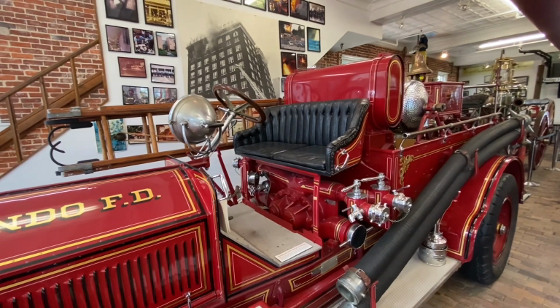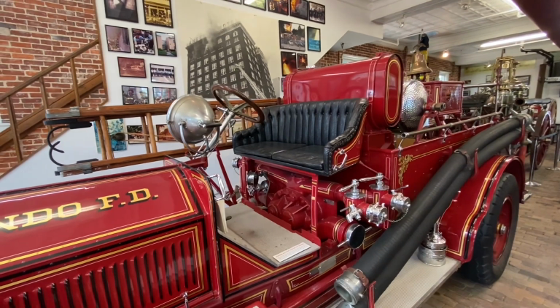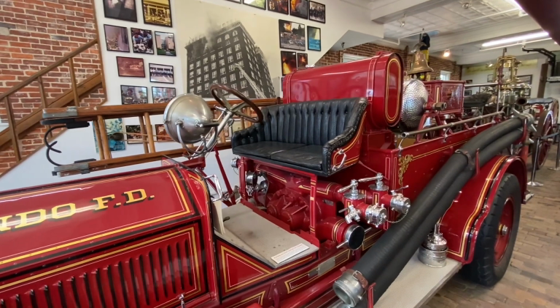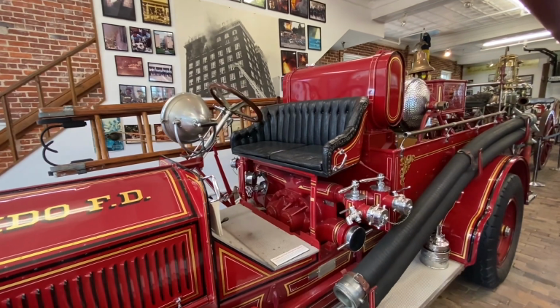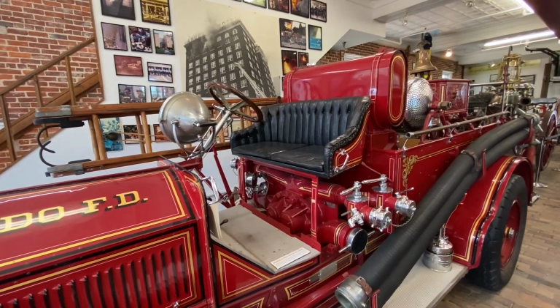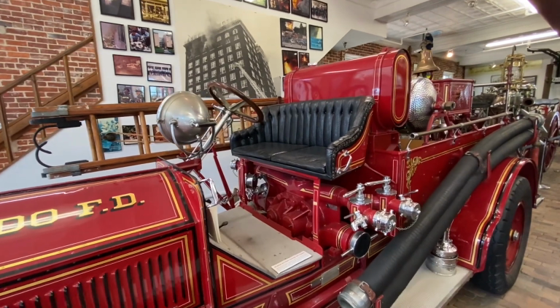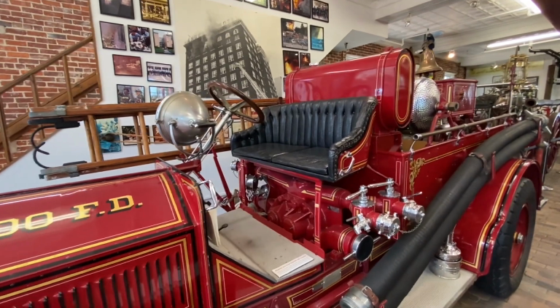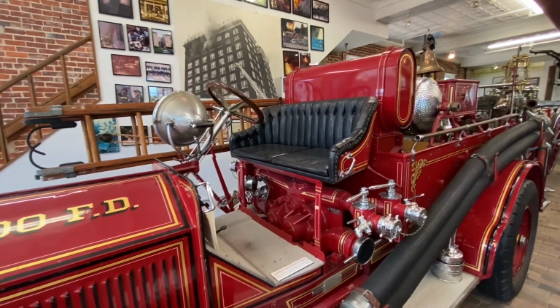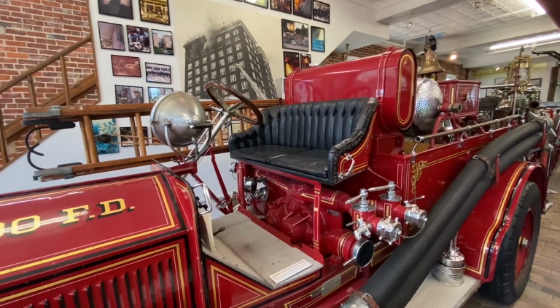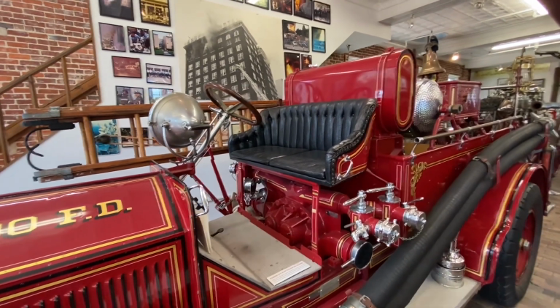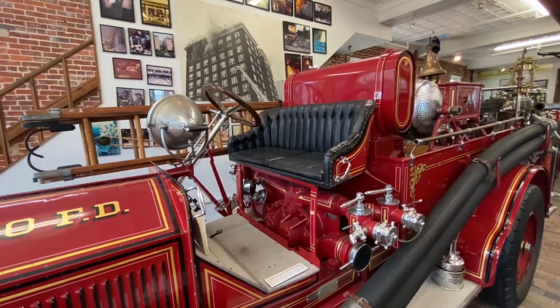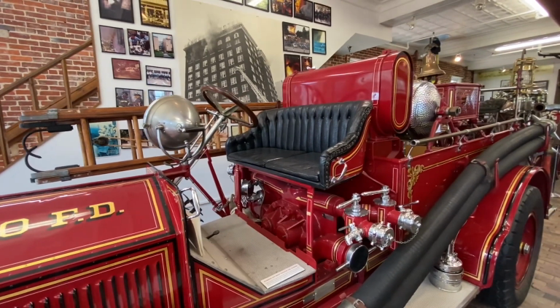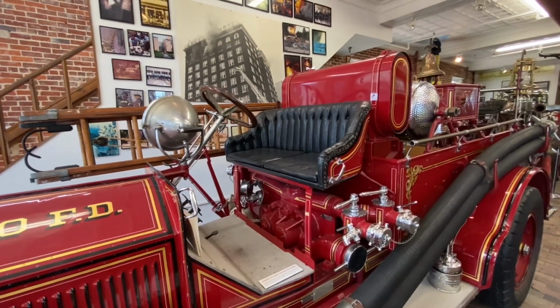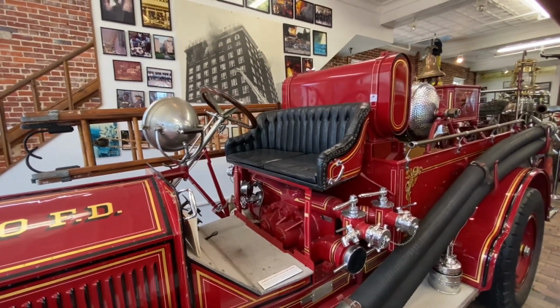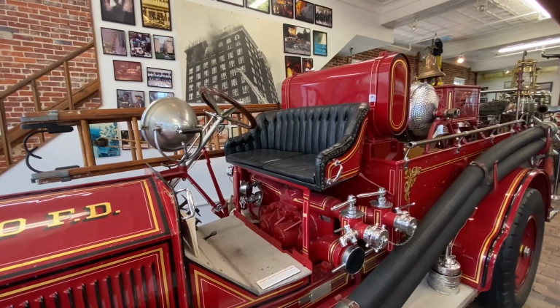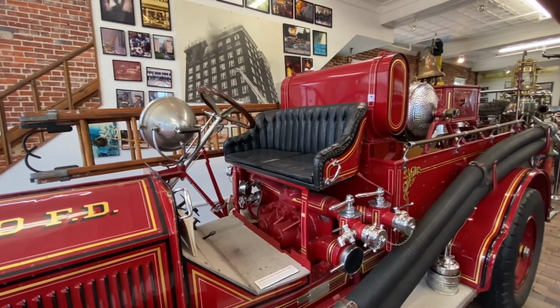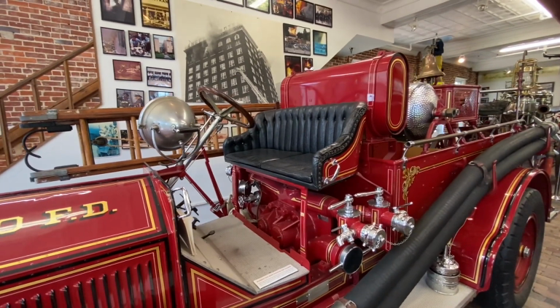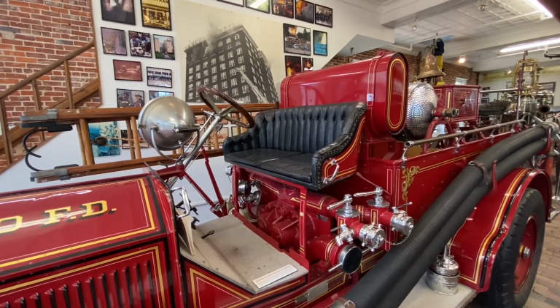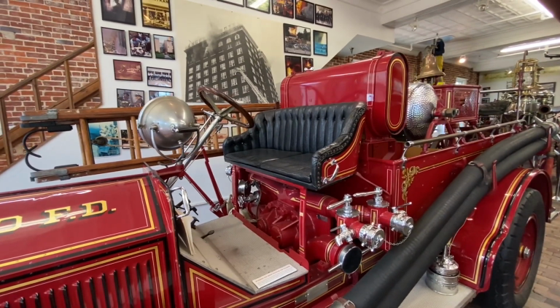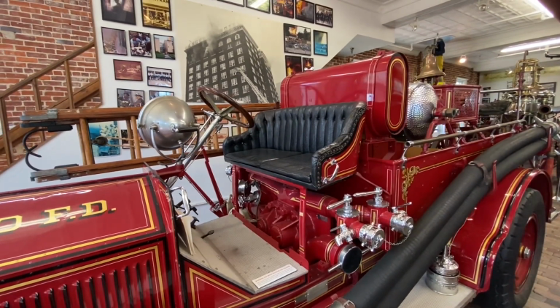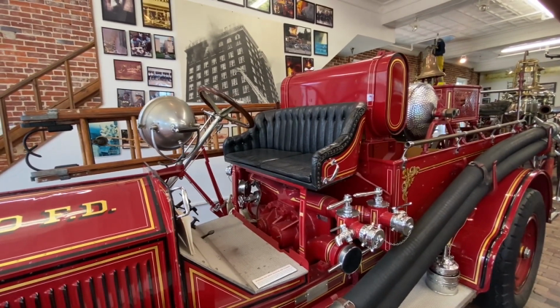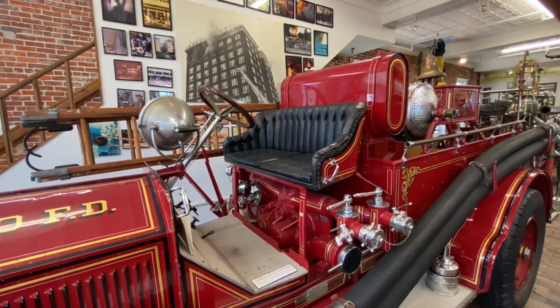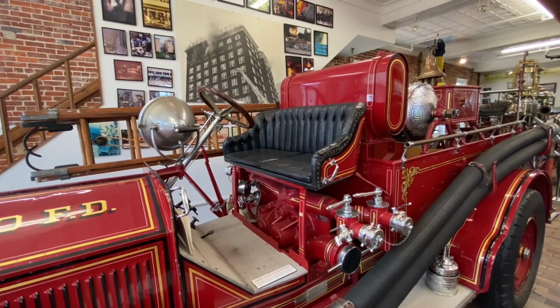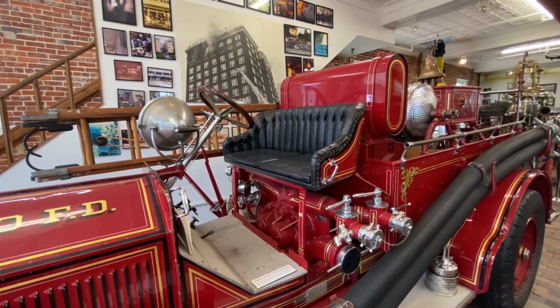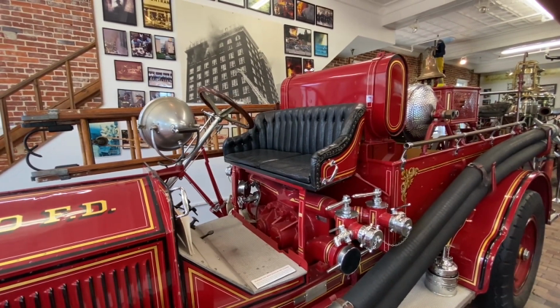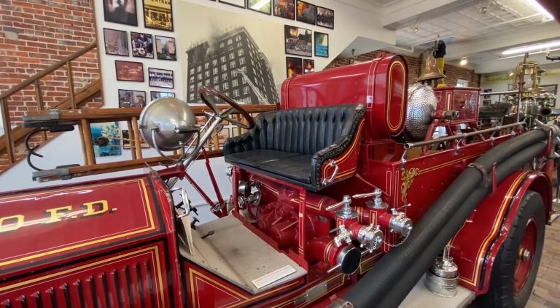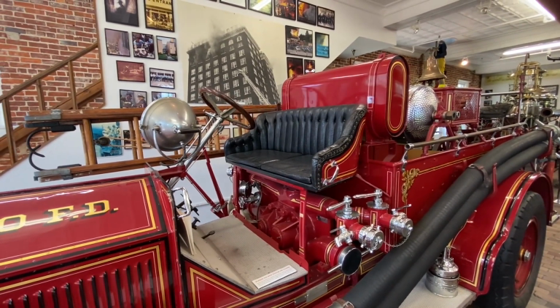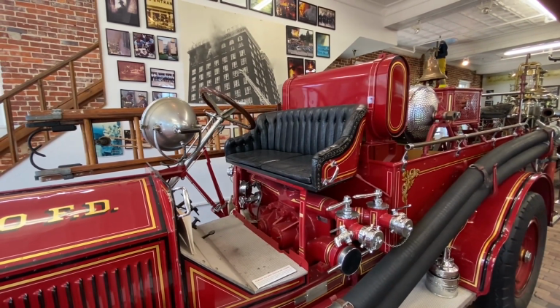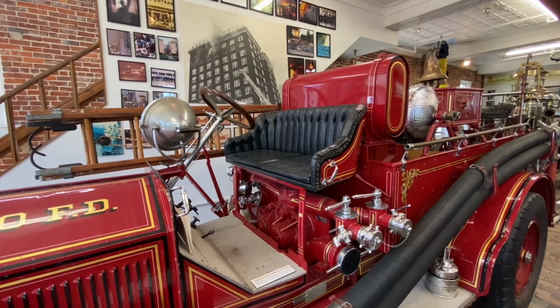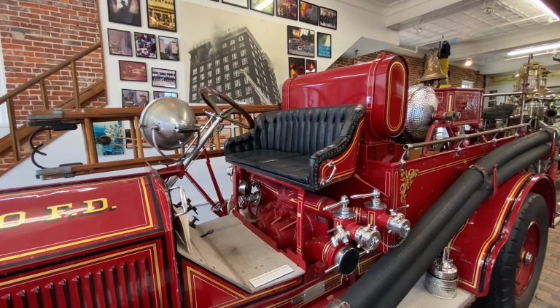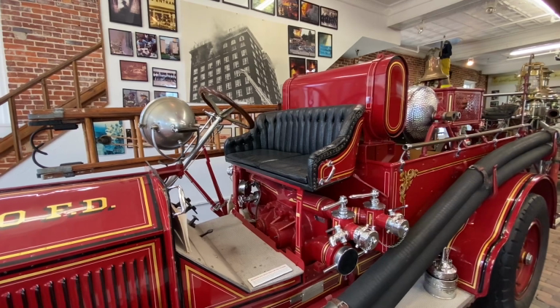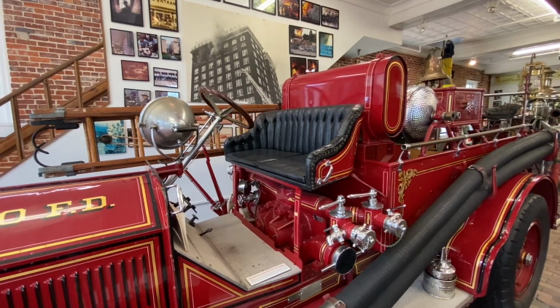Orlando's first fire engine was sold to Ocoee in 1948, and then into private hands in 1957.